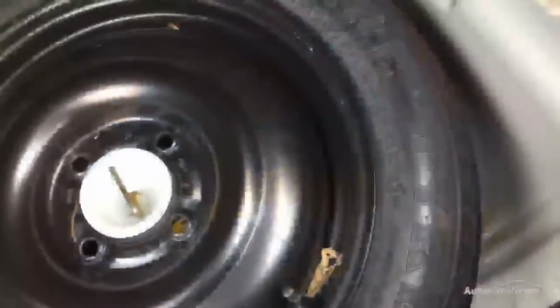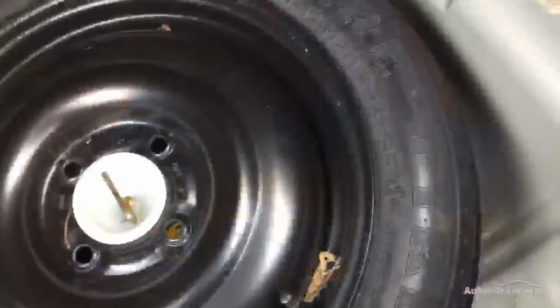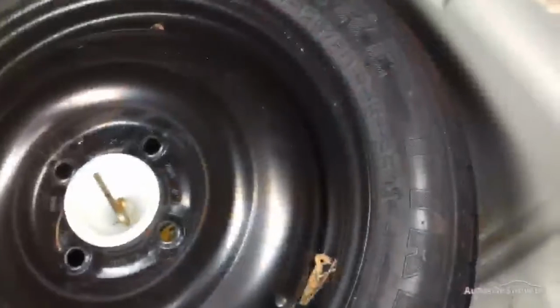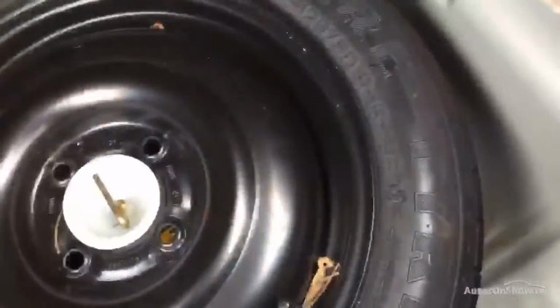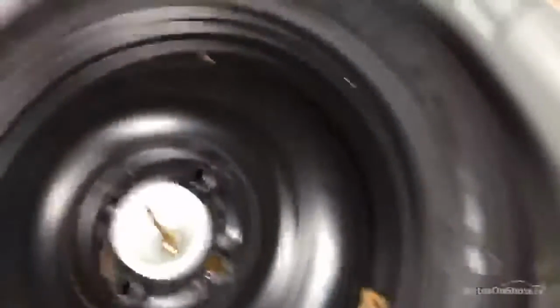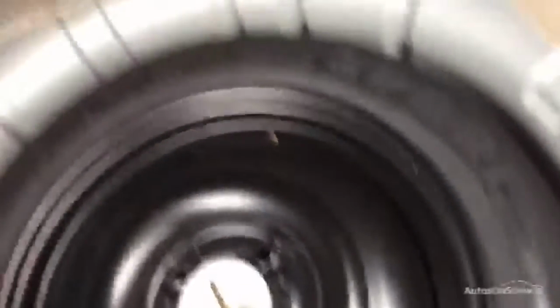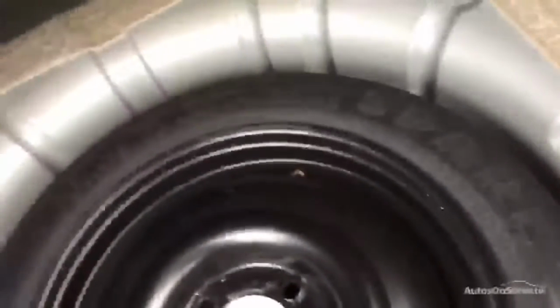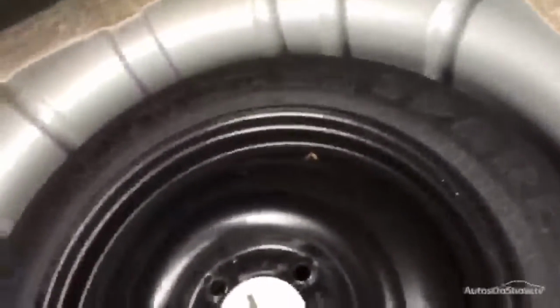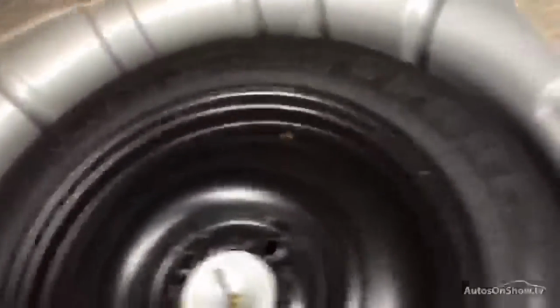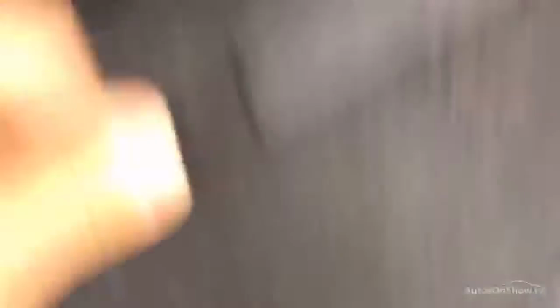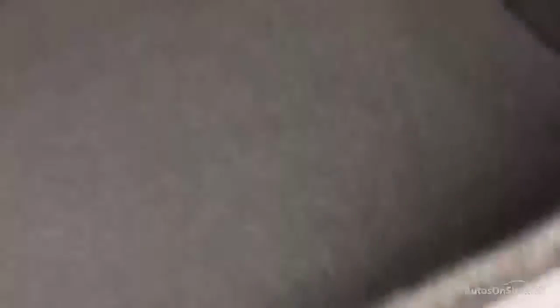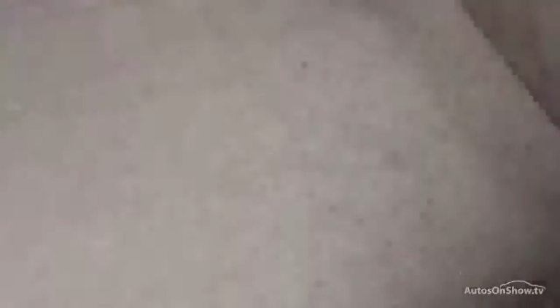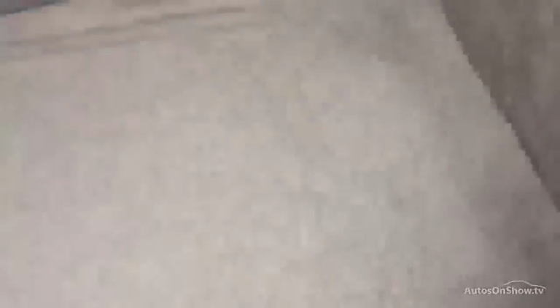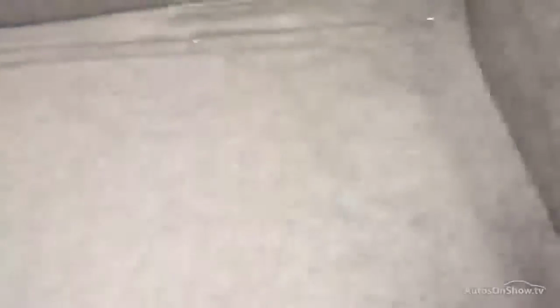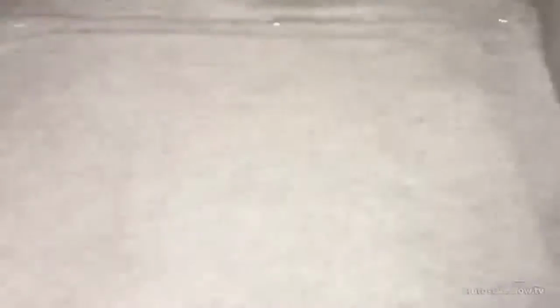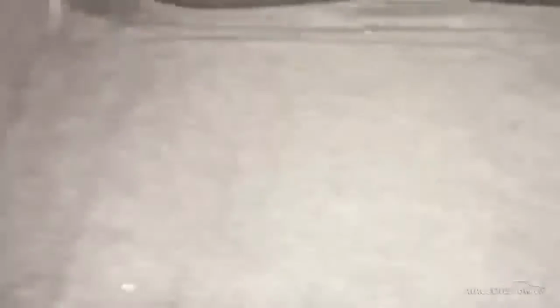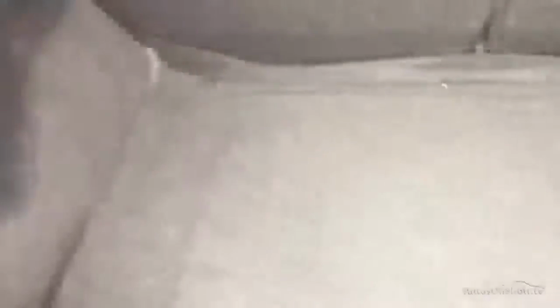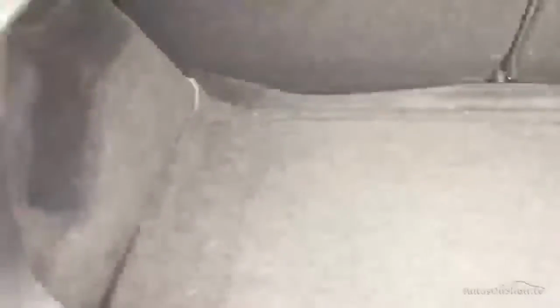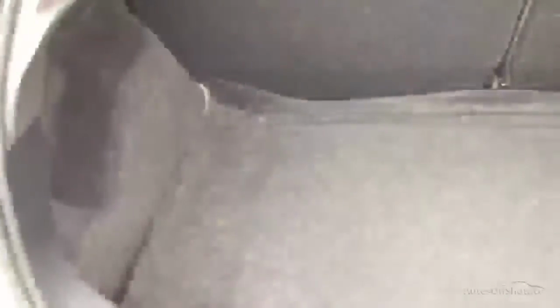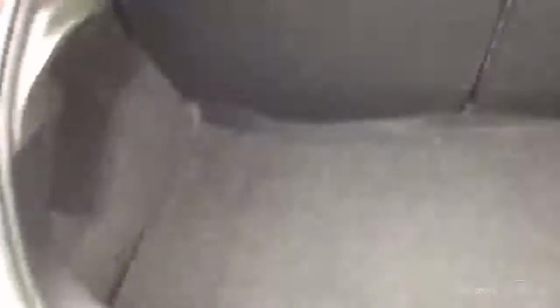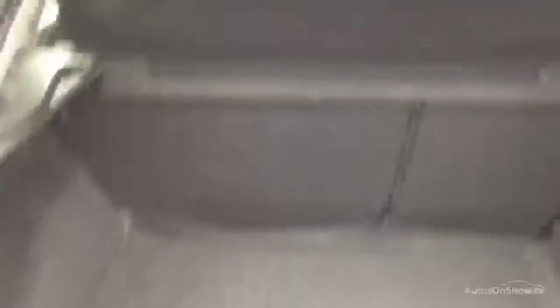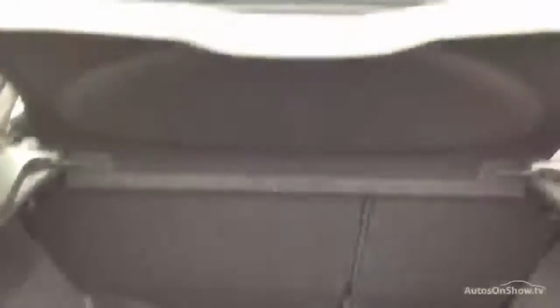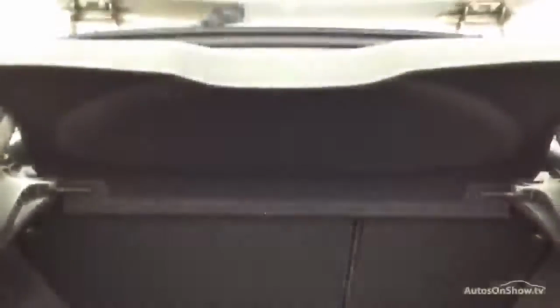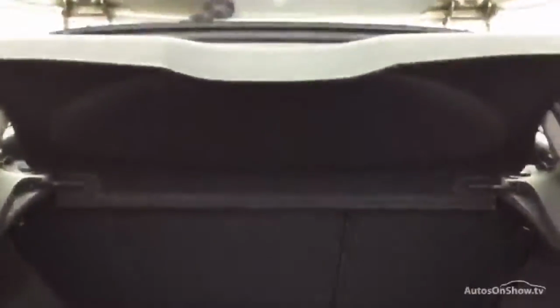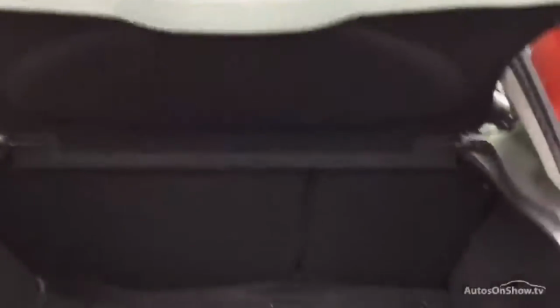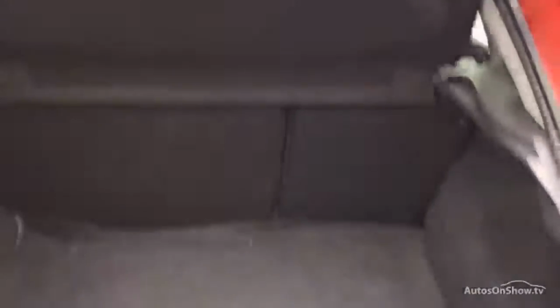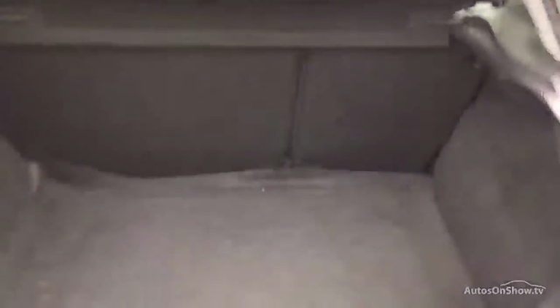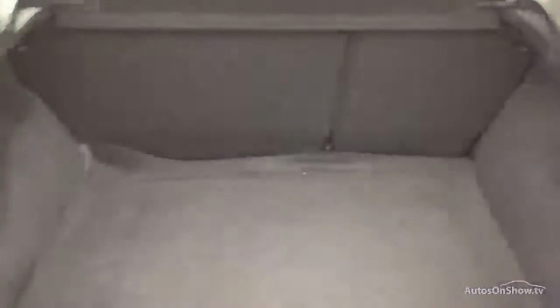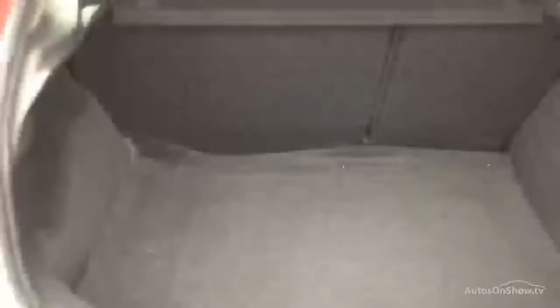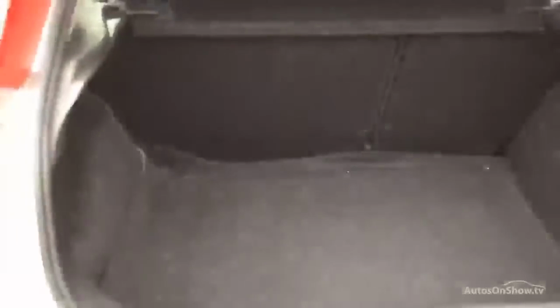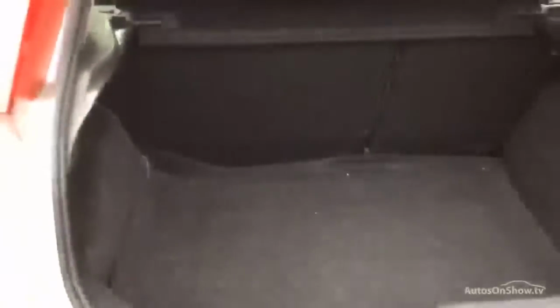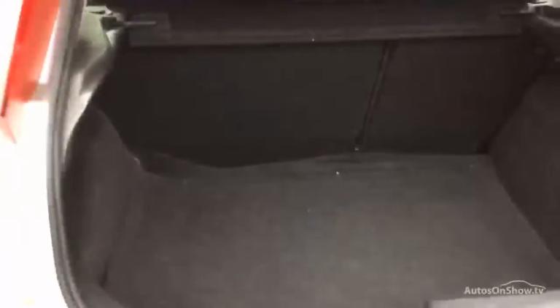Underneath the boot tray there's a spare wheel. The inside of the boot is in lovely clean condition and the parcel shelf is present, so that's all in good order.